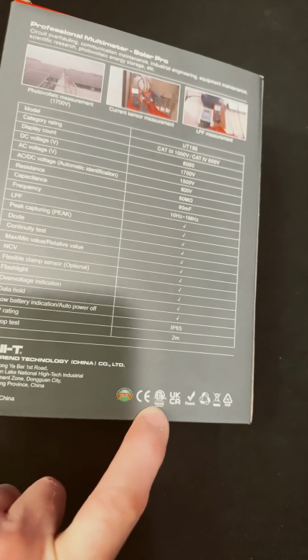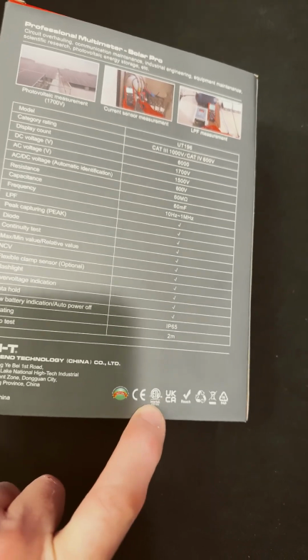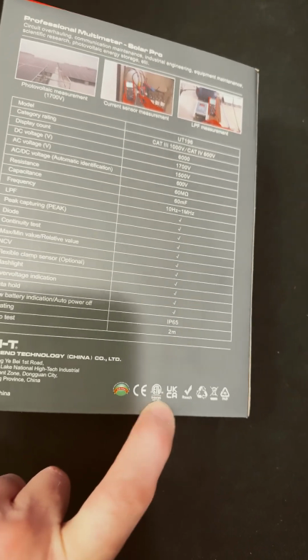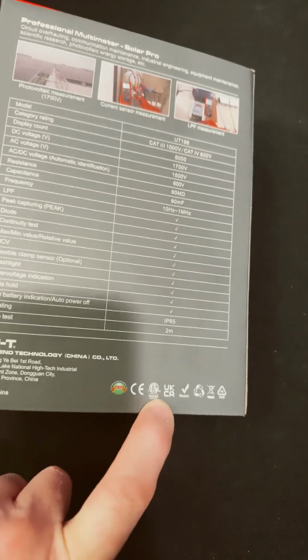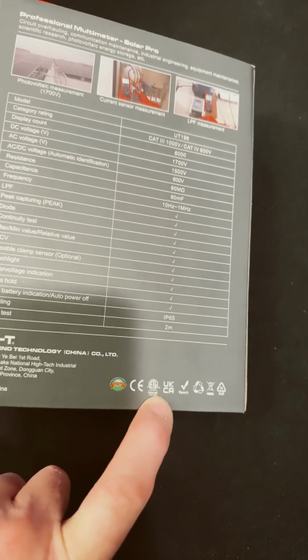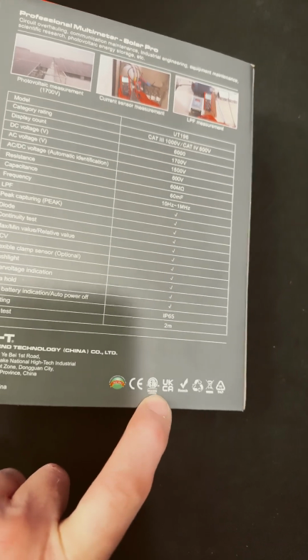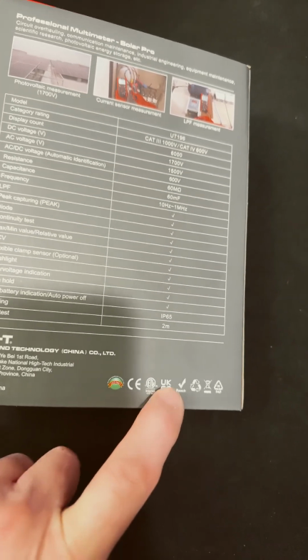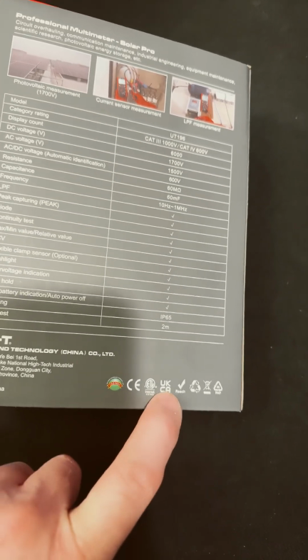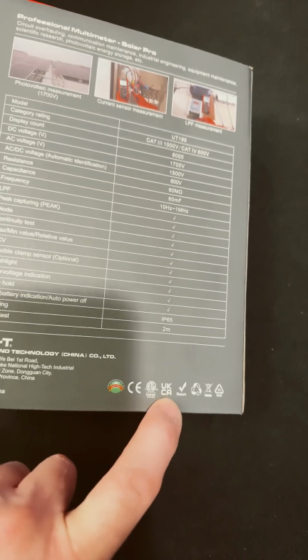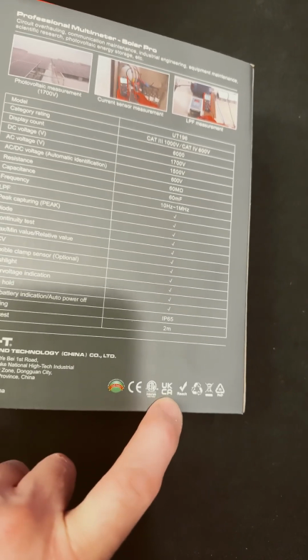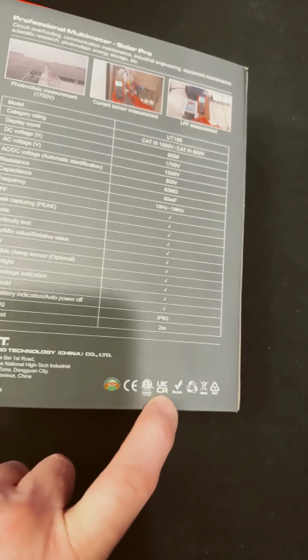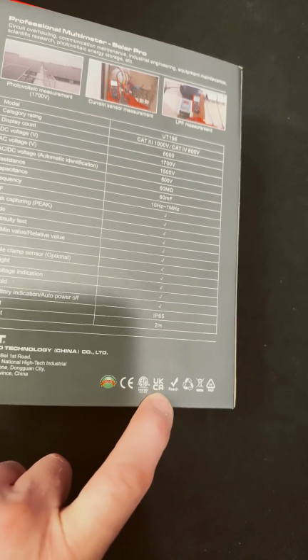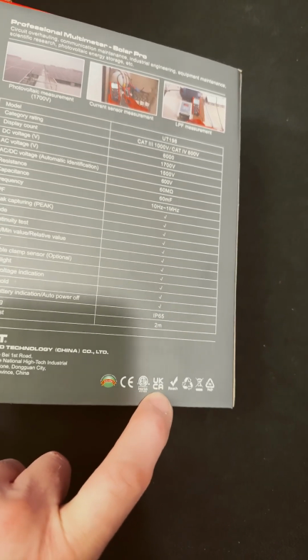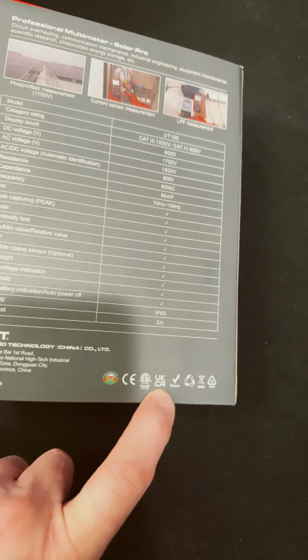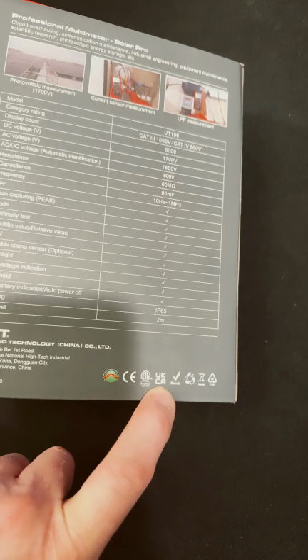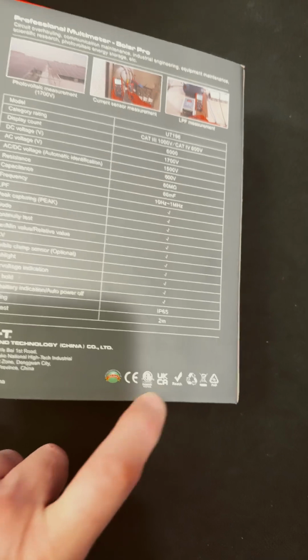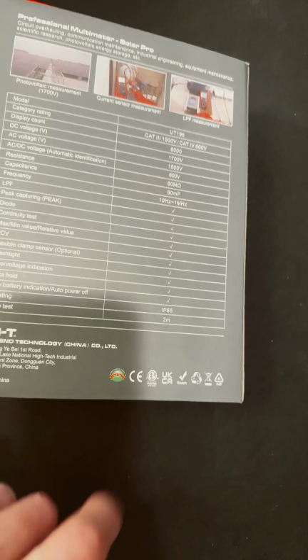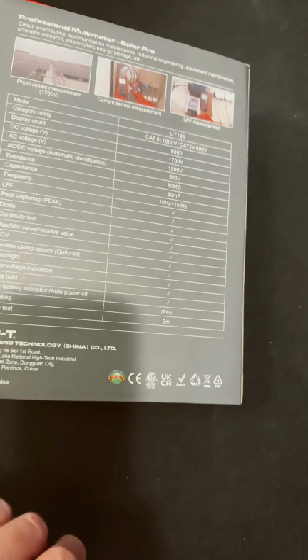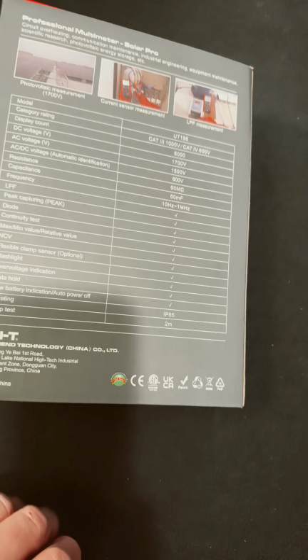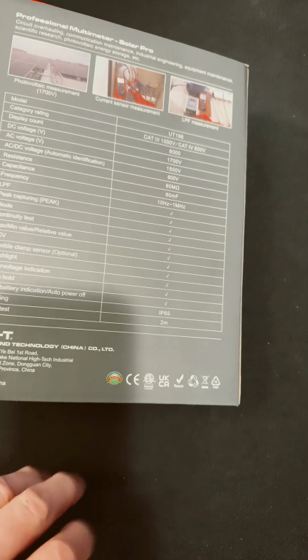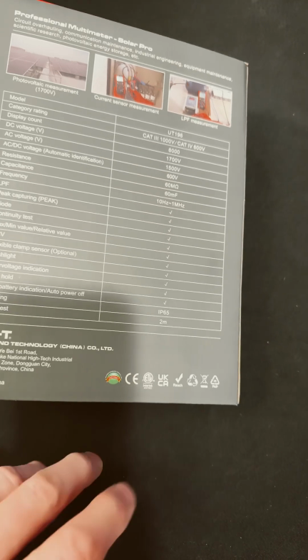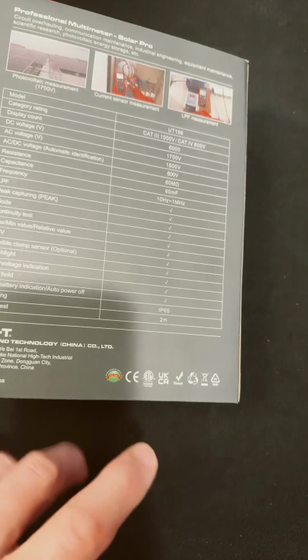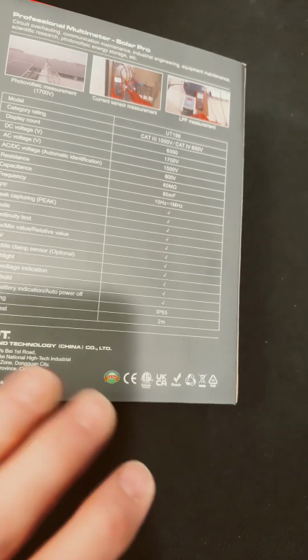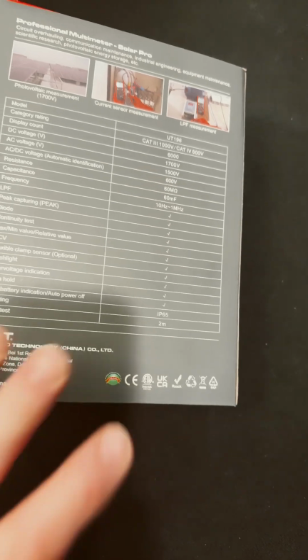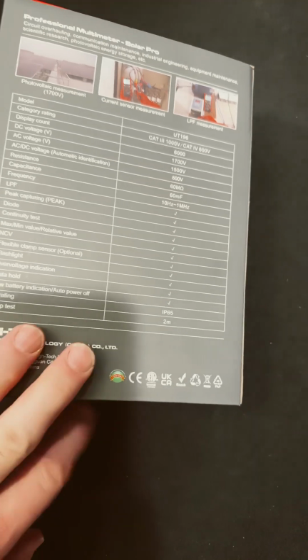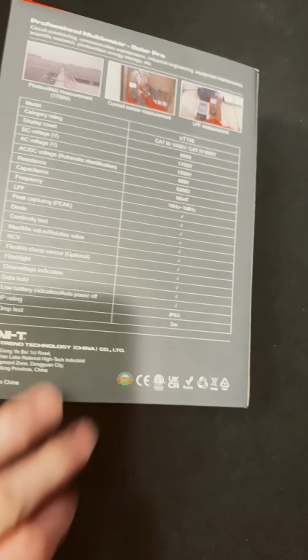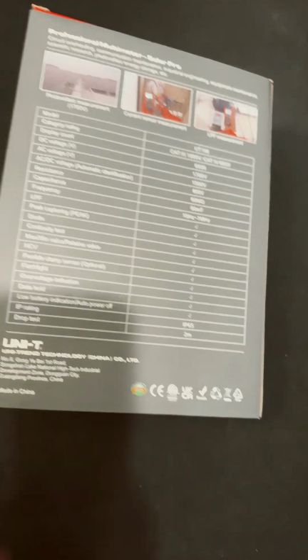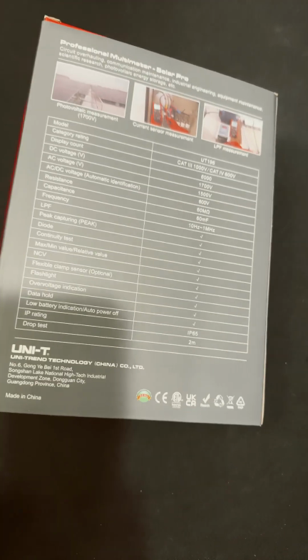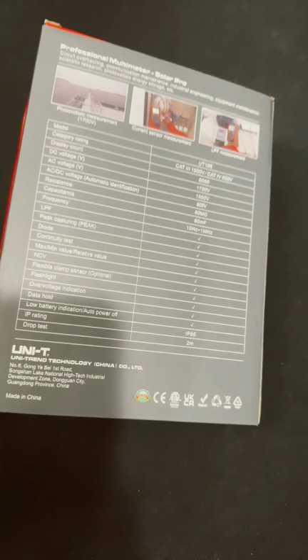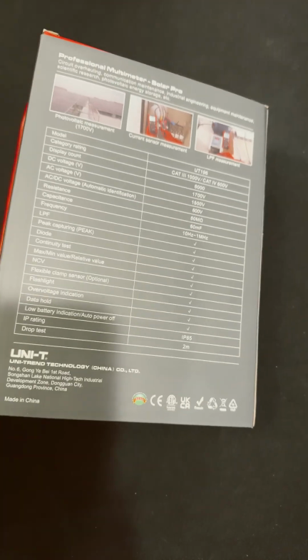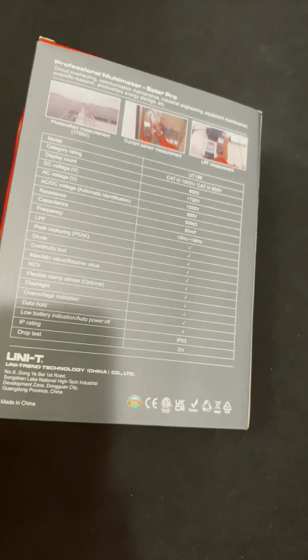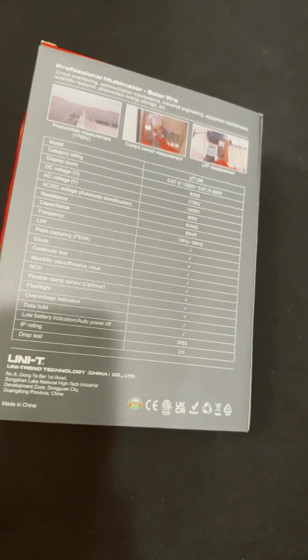ETL Safety, UKCA — so yes, it's a safe meter.